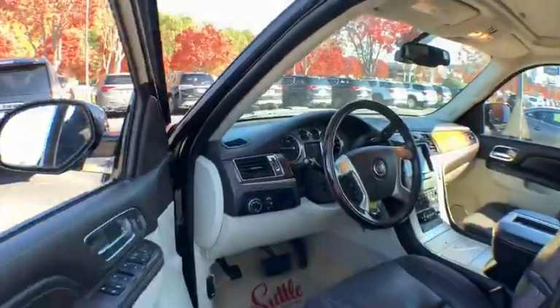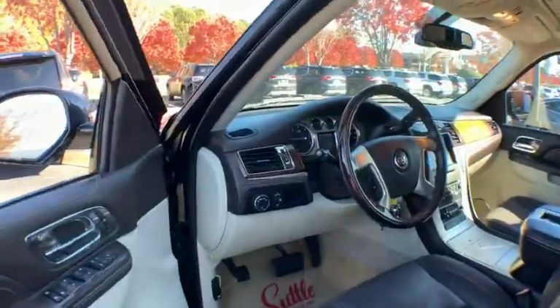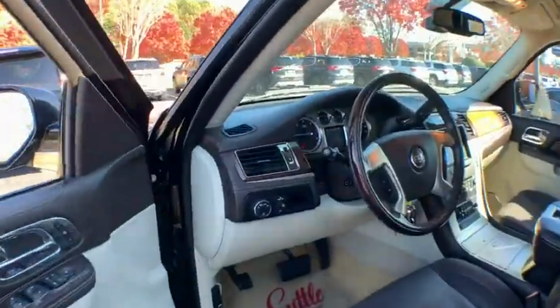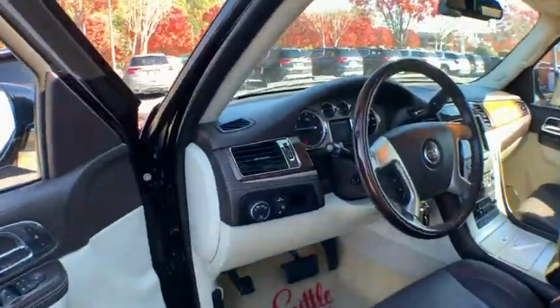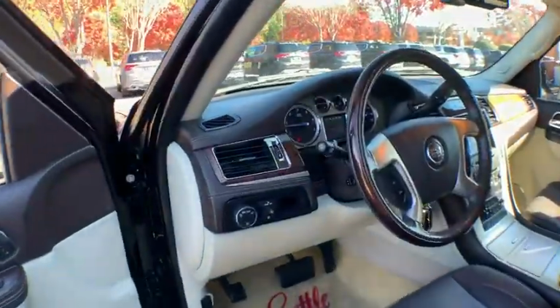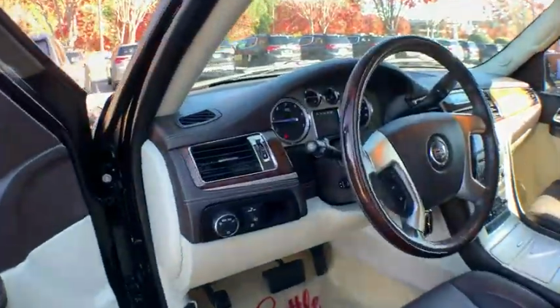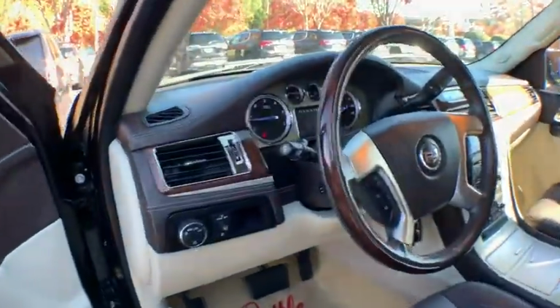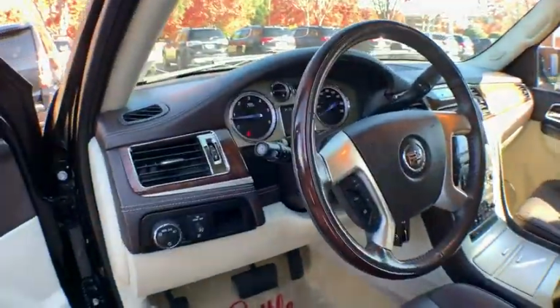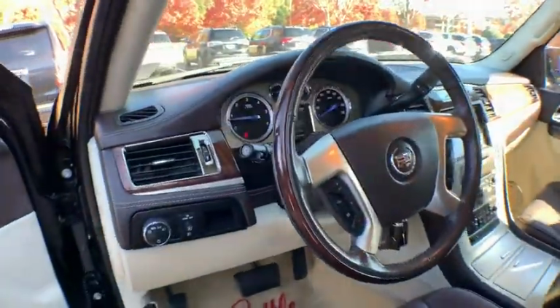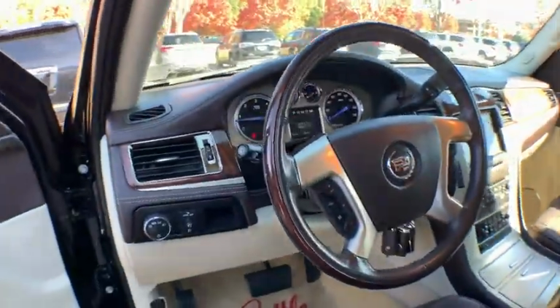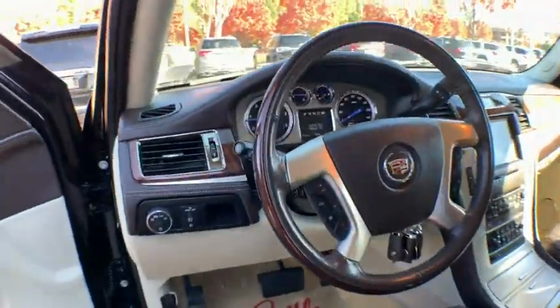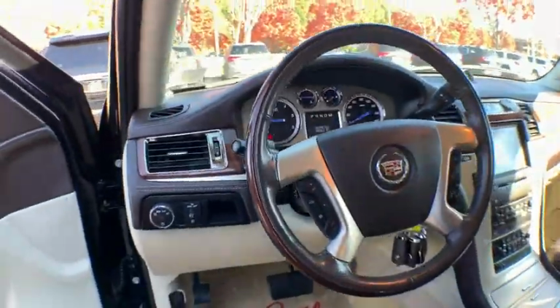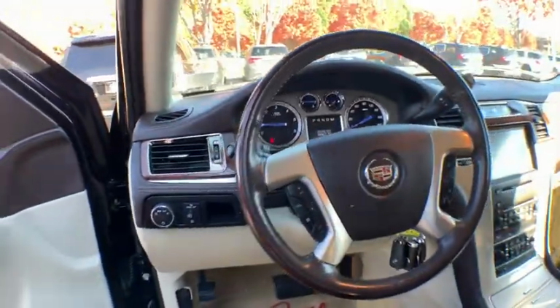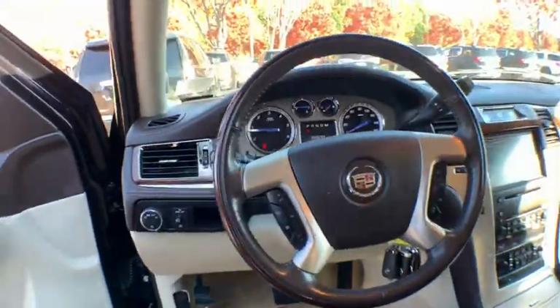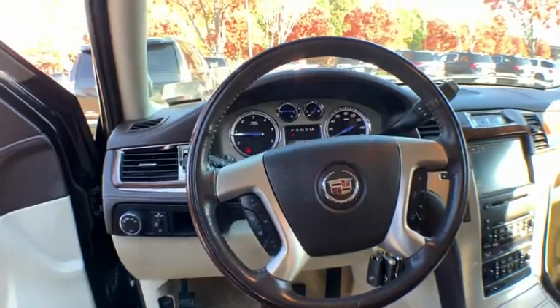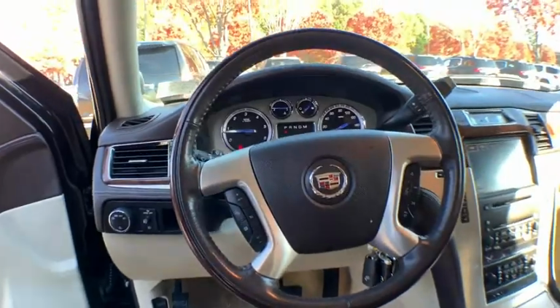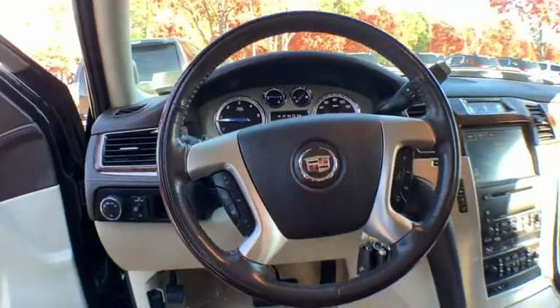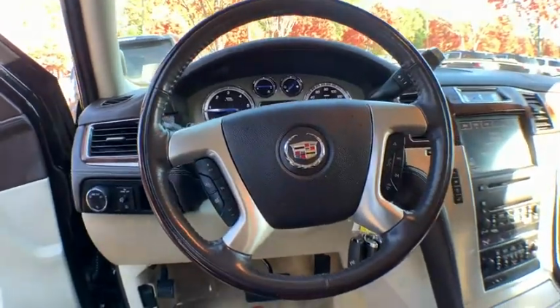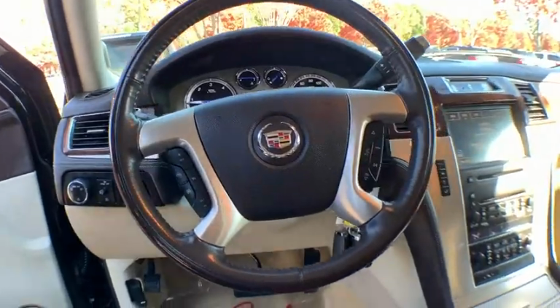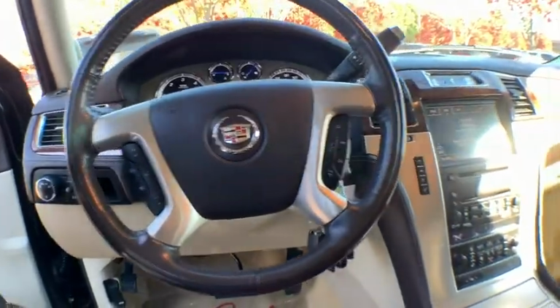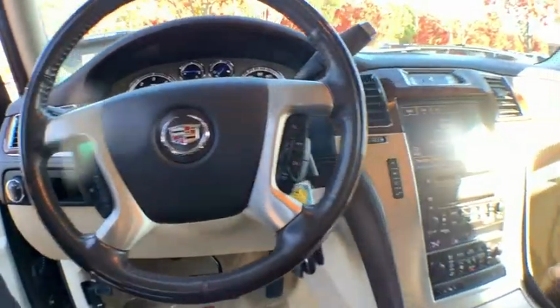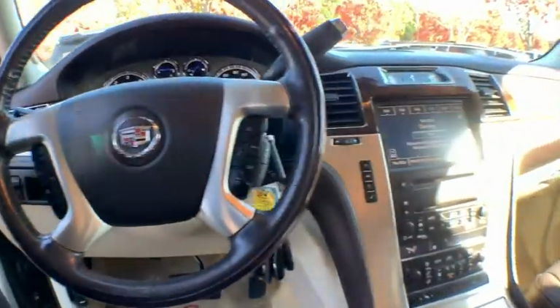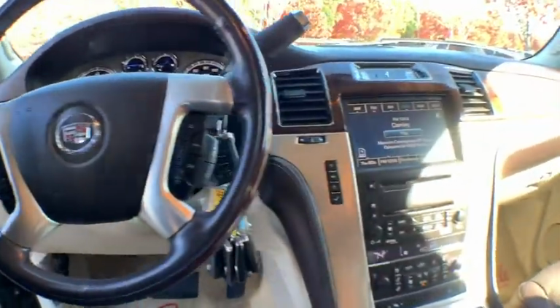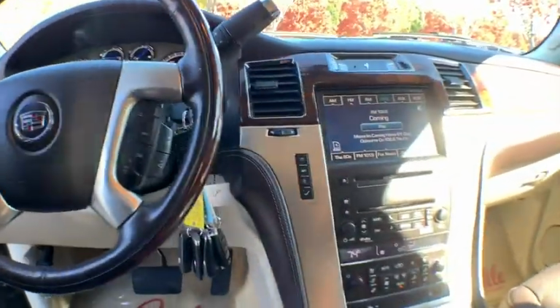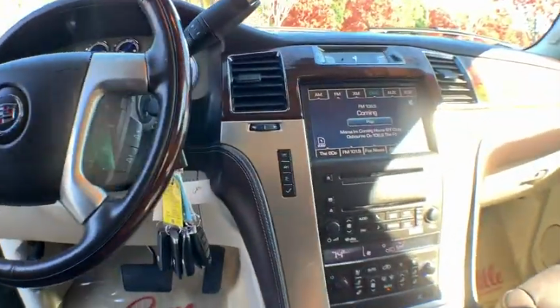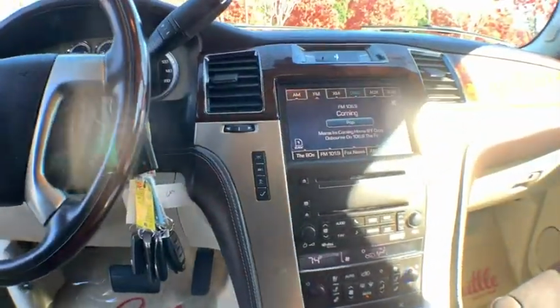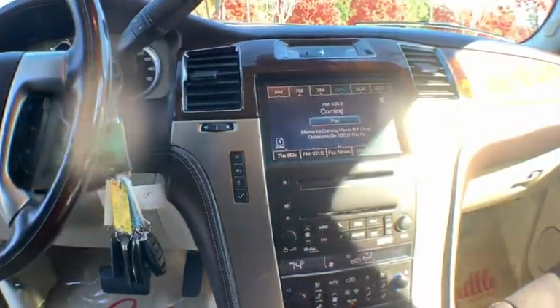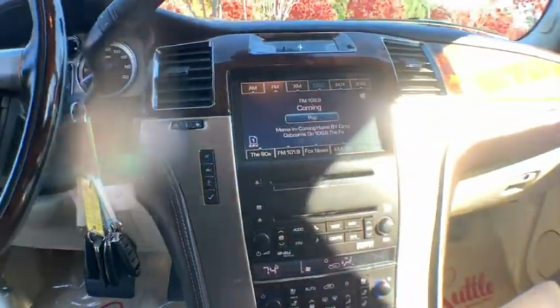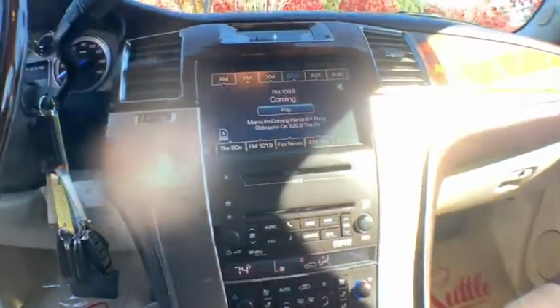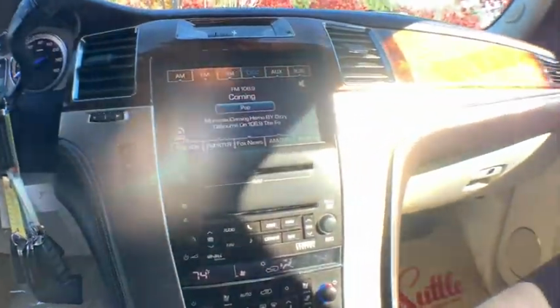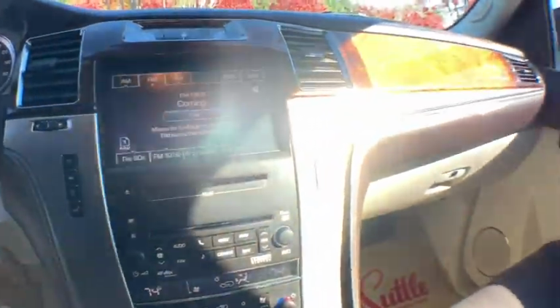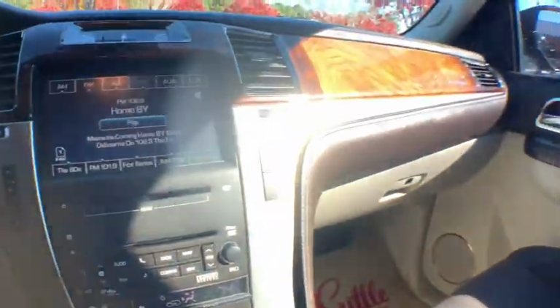This vehicle has less than 45,000 miles. Here are some of this vehicle's great options: Navigation system.